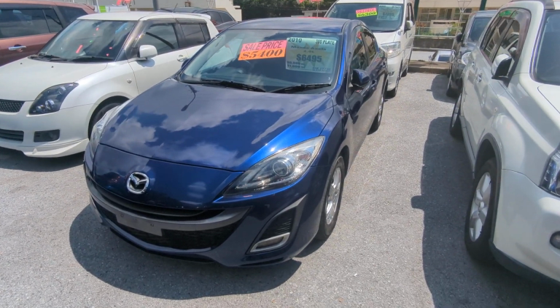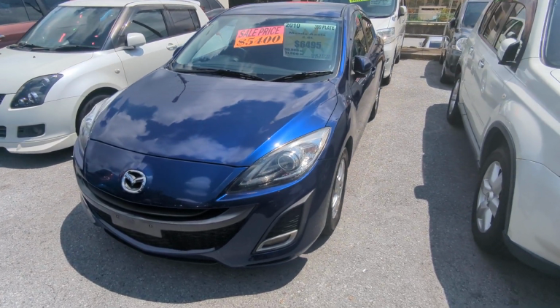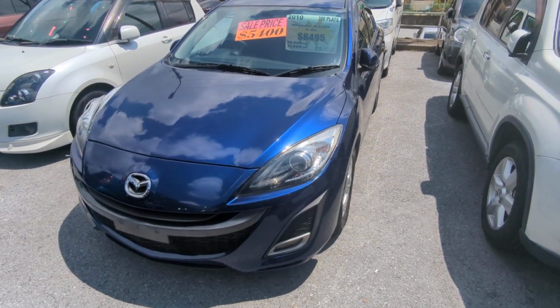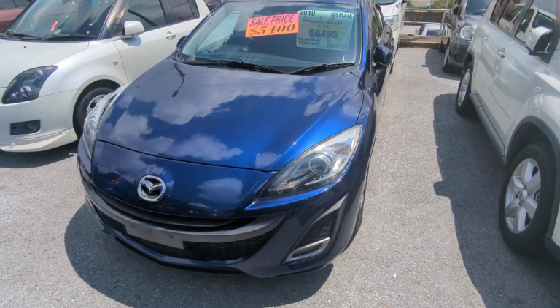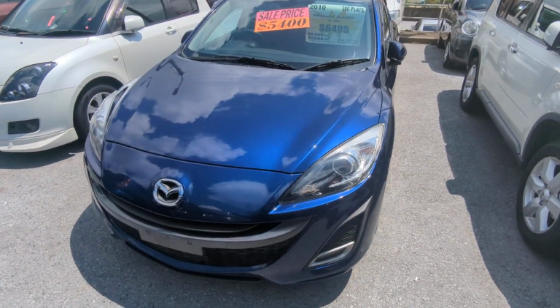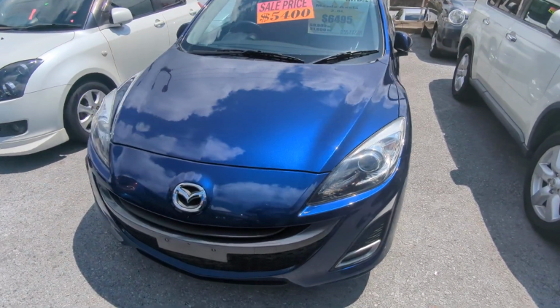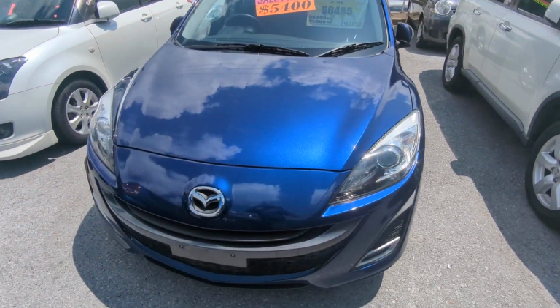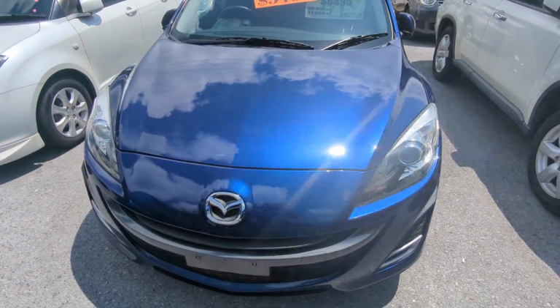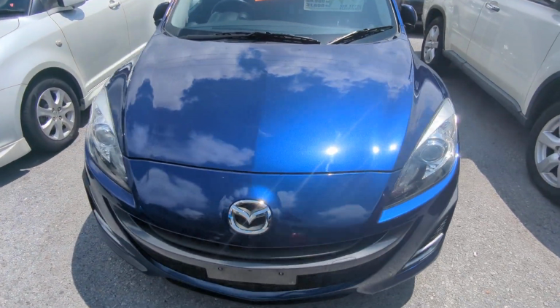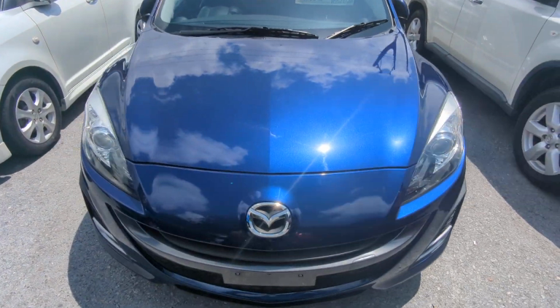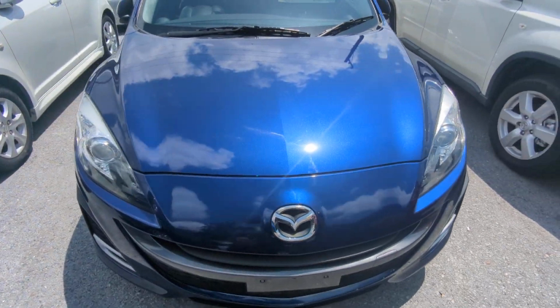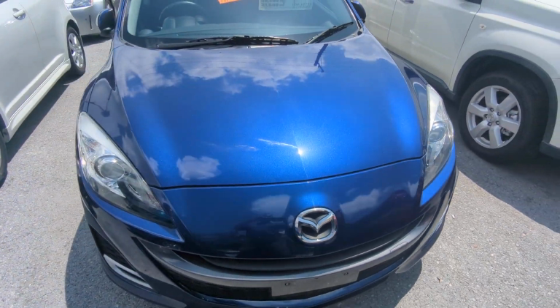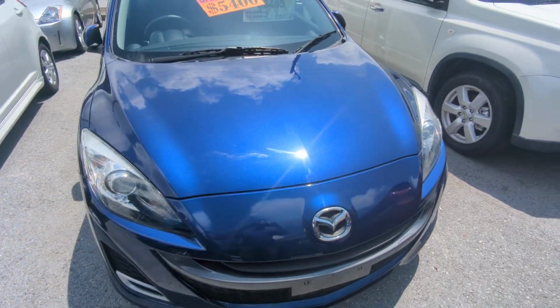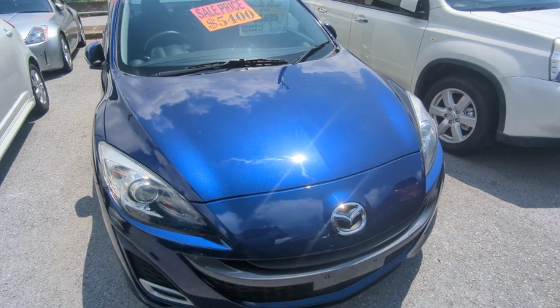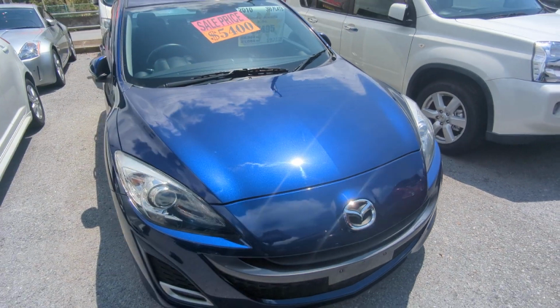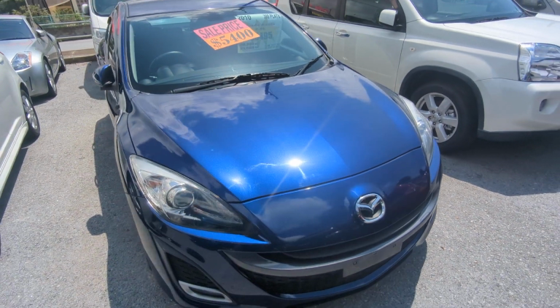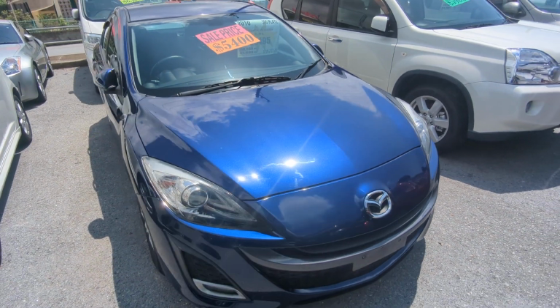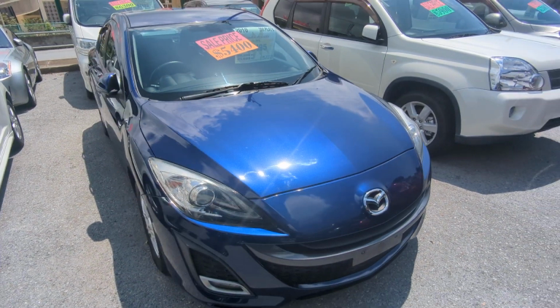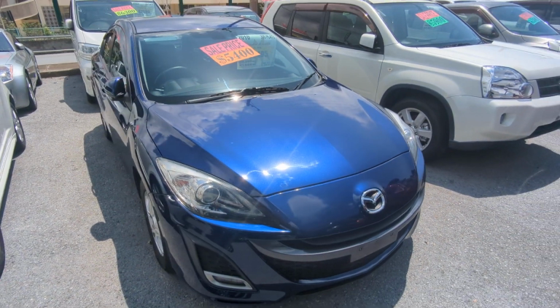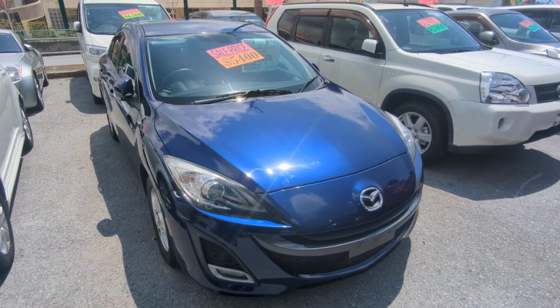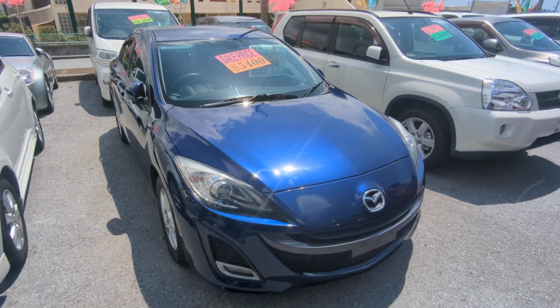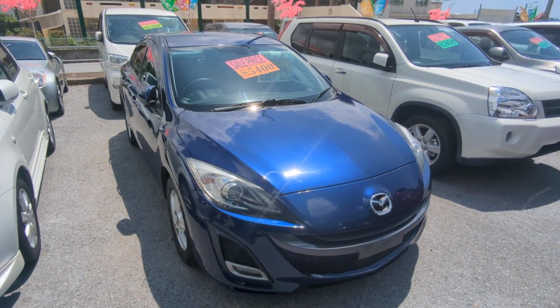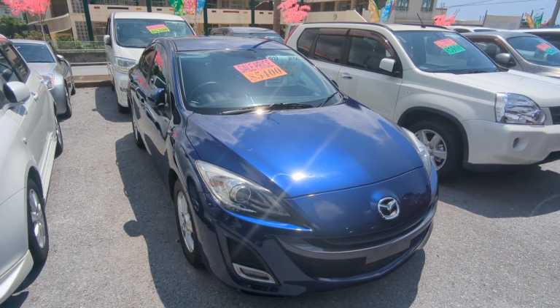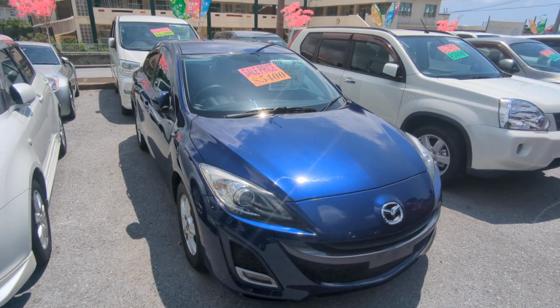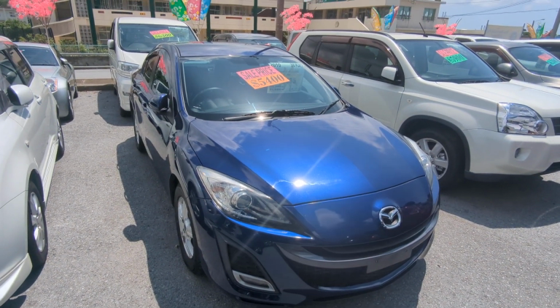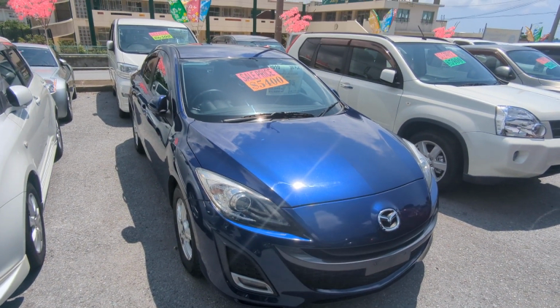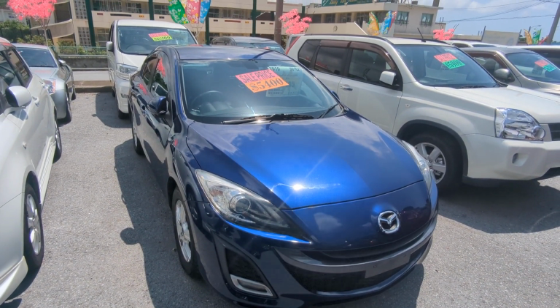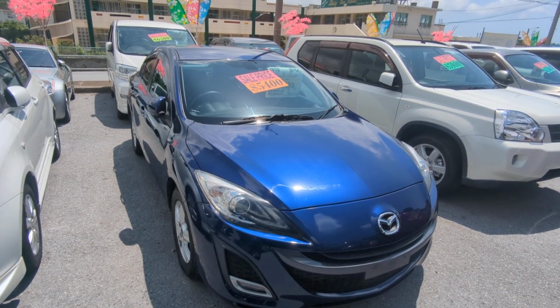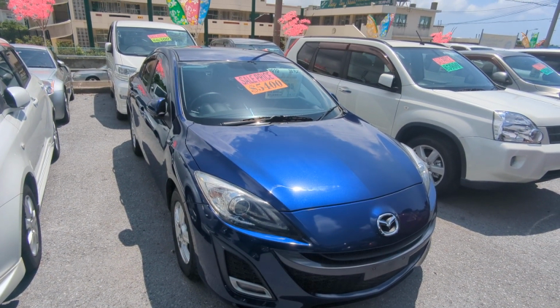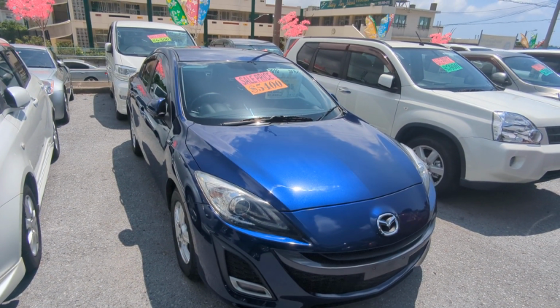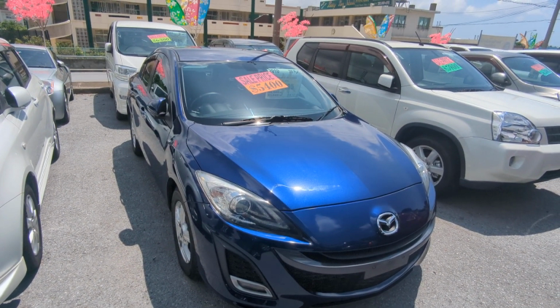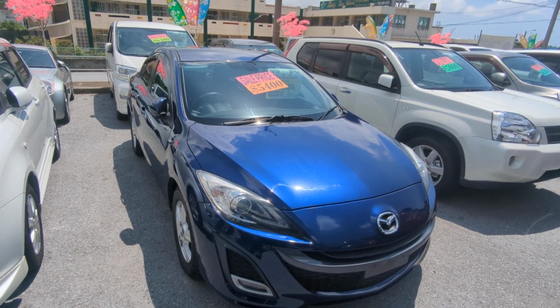Road tax is due every April/May time frame, so we're going to take care of the new 2024 road tax for you. You won't have to worry about that for another year.